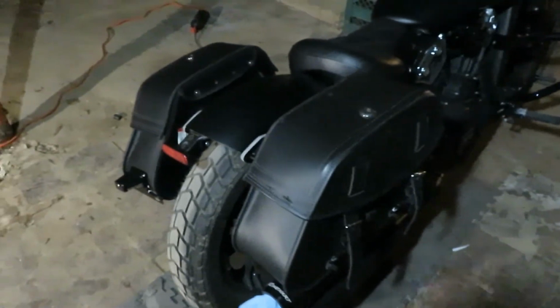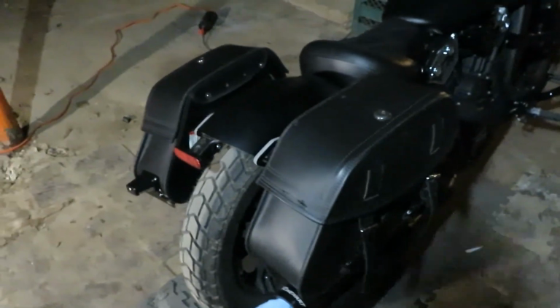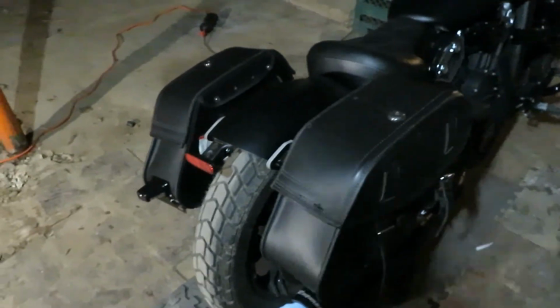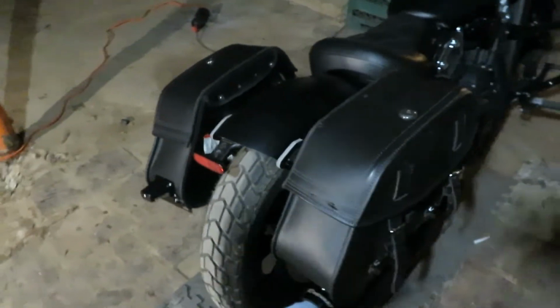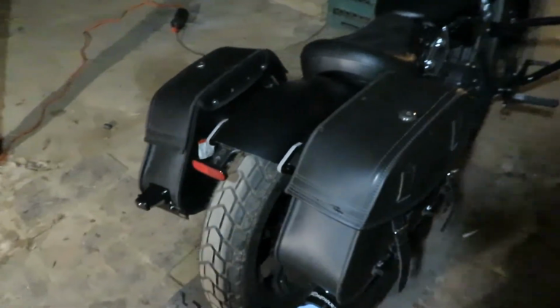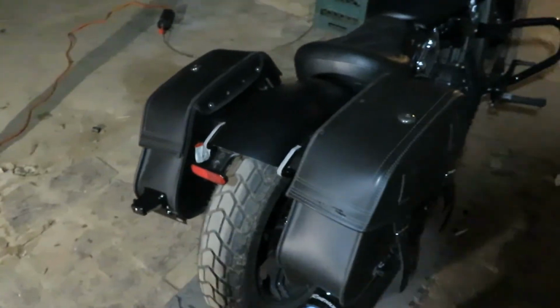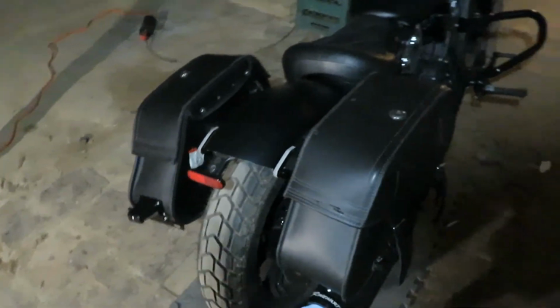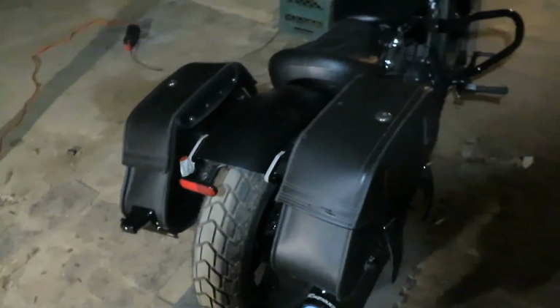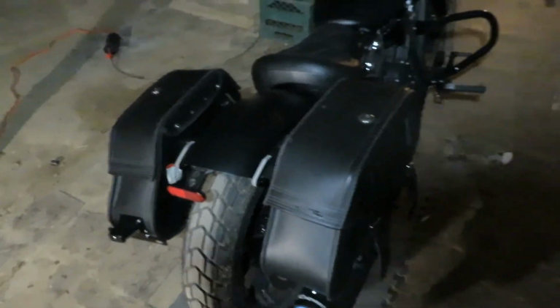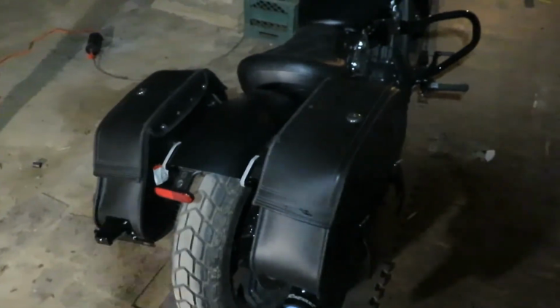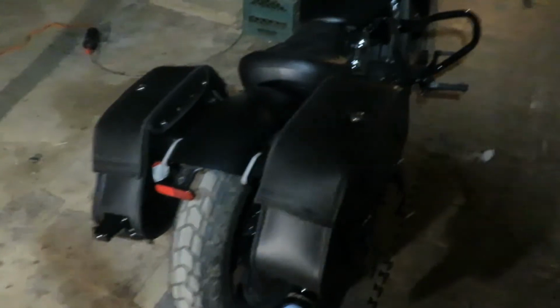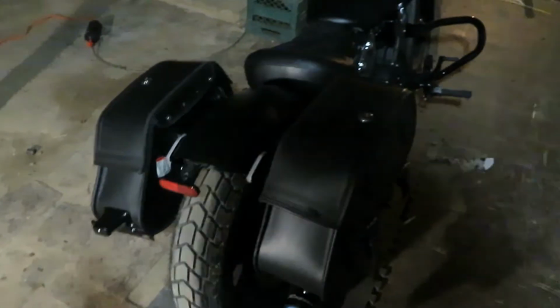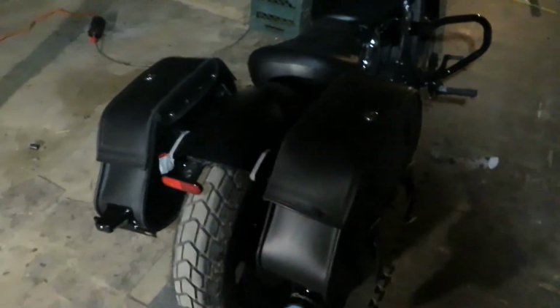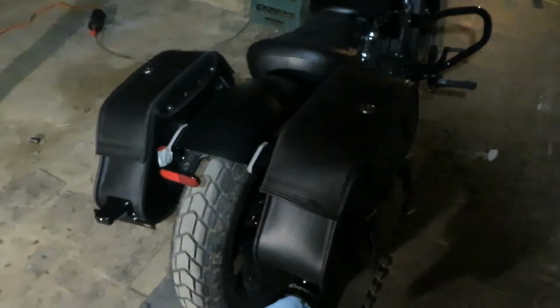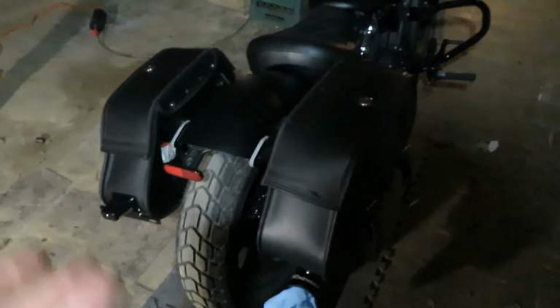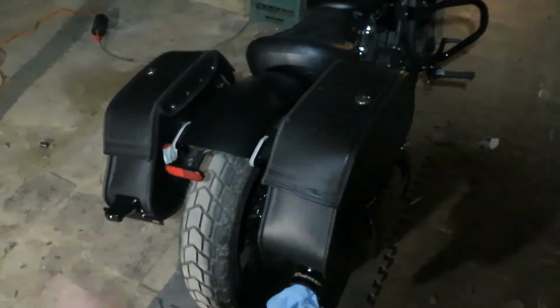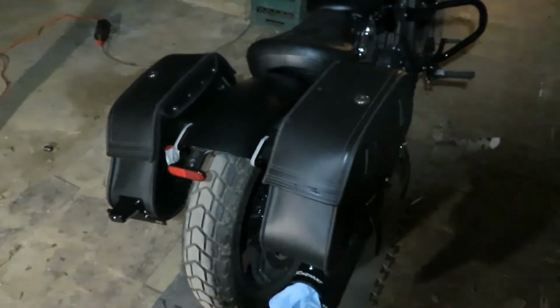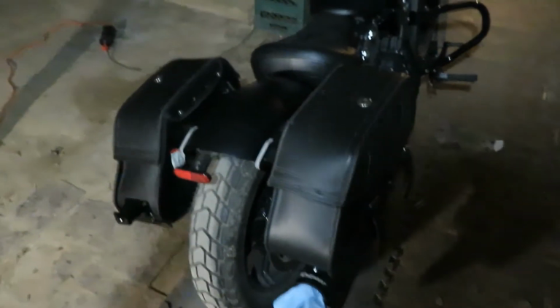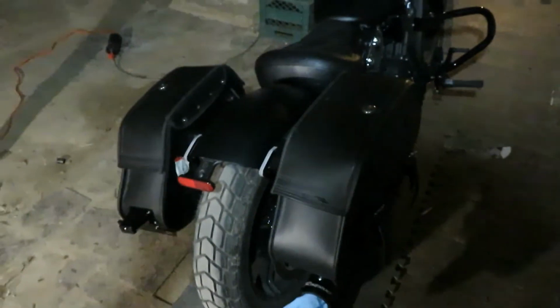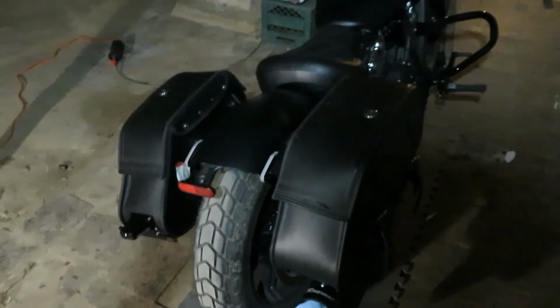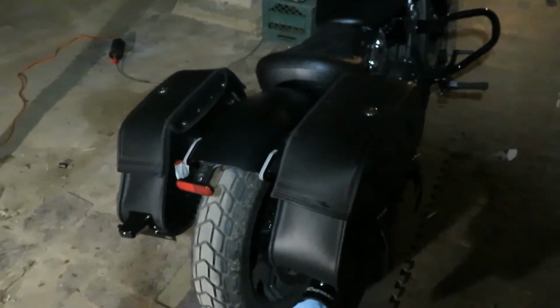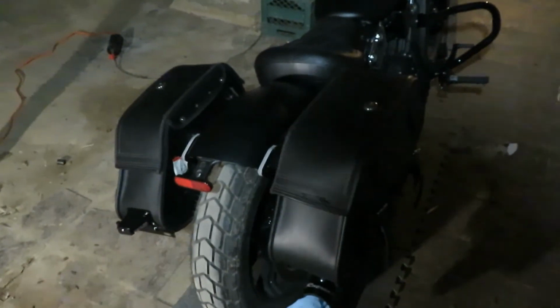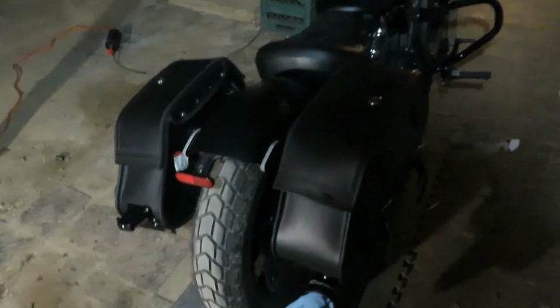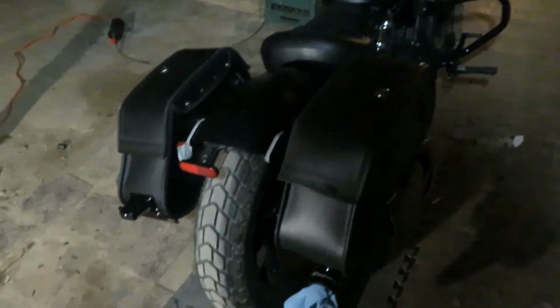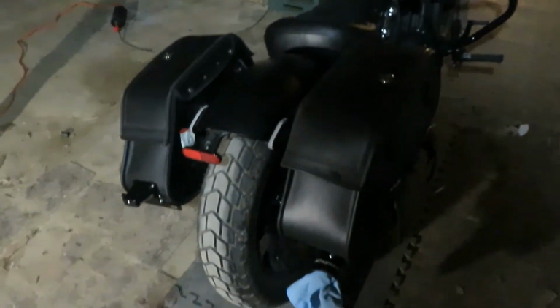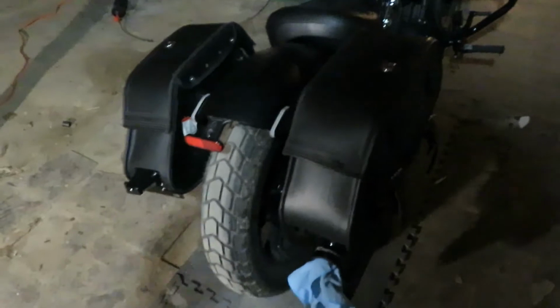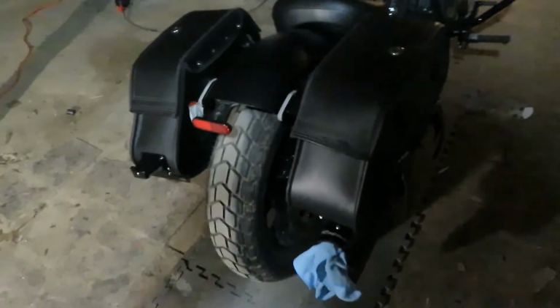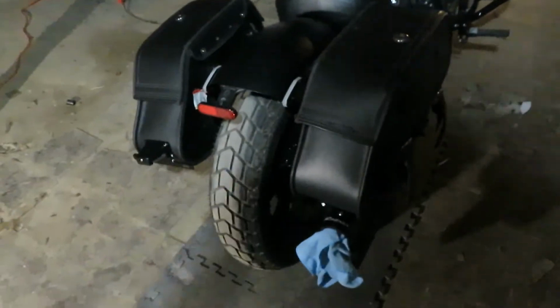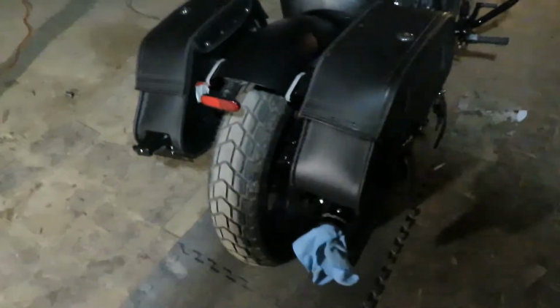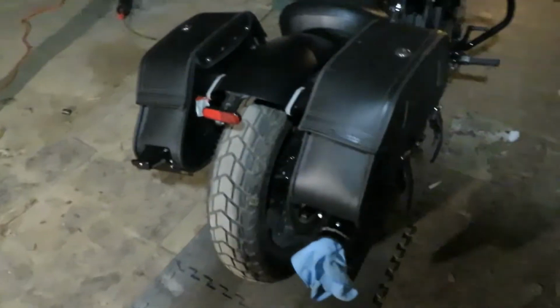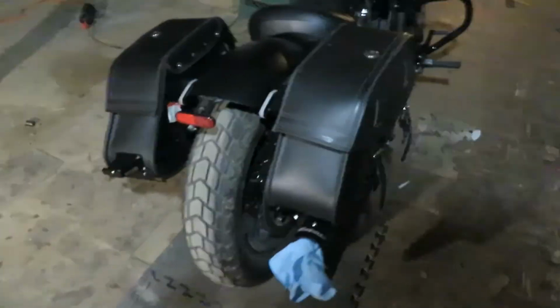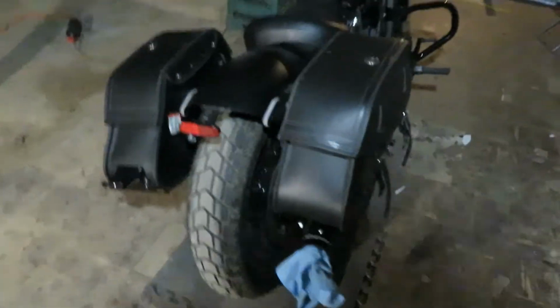I'm just not good at filming — clearly. I don't even have a tripod; I'm holding it. It's probably shaking and you guys are probably going nuts.